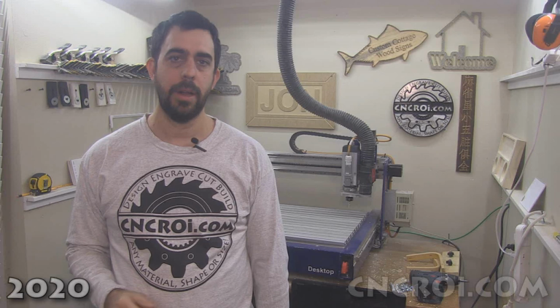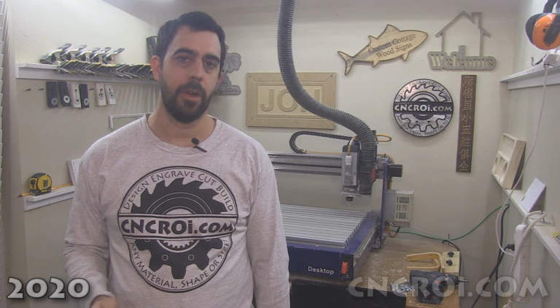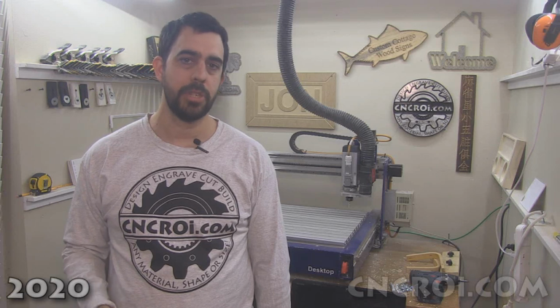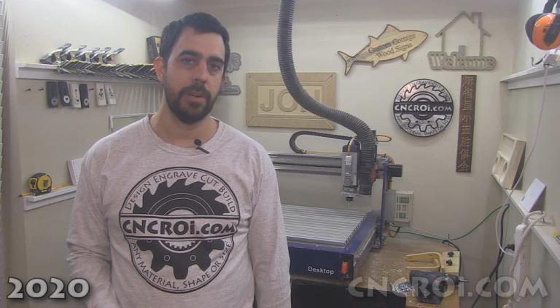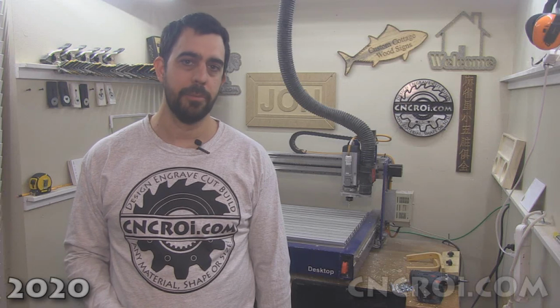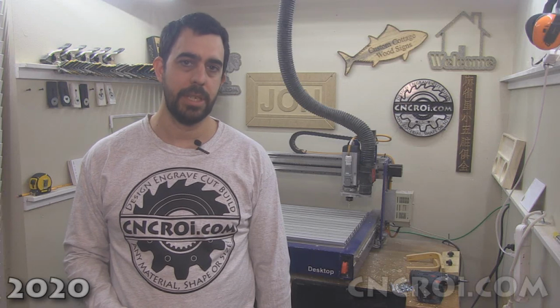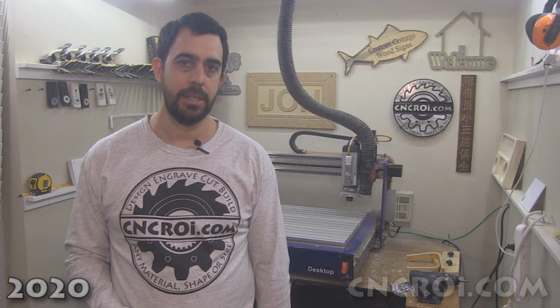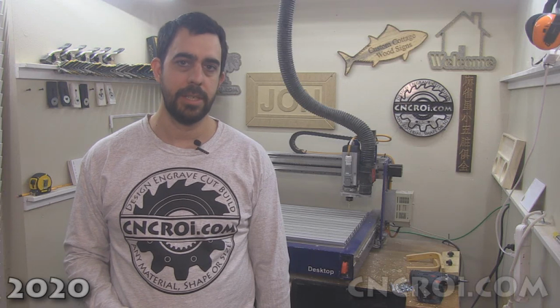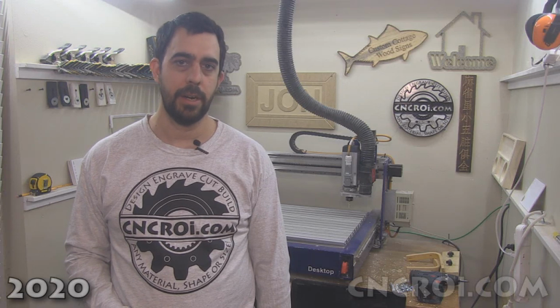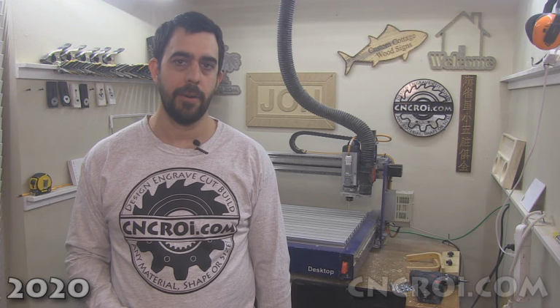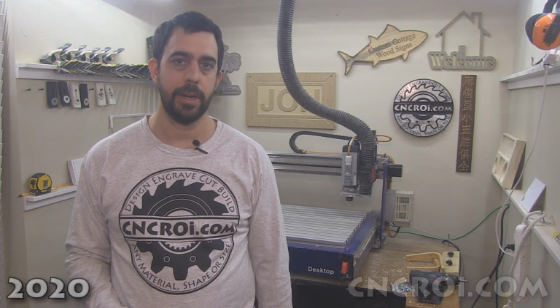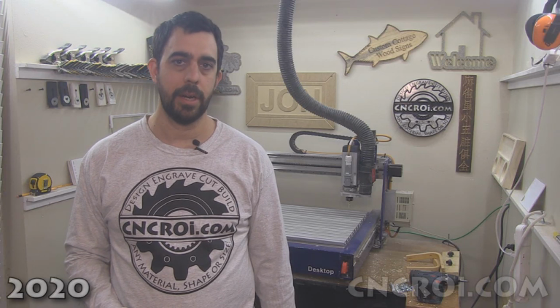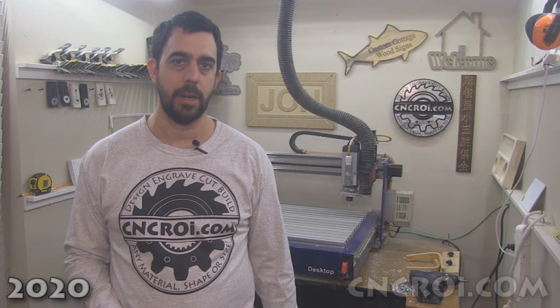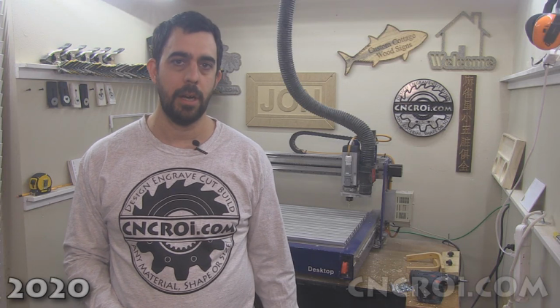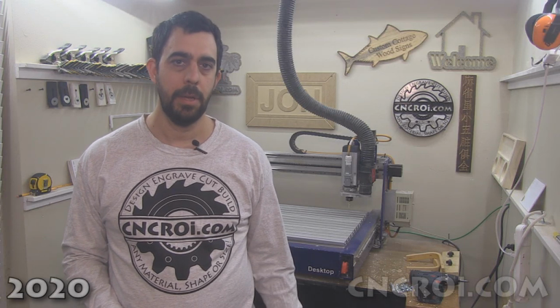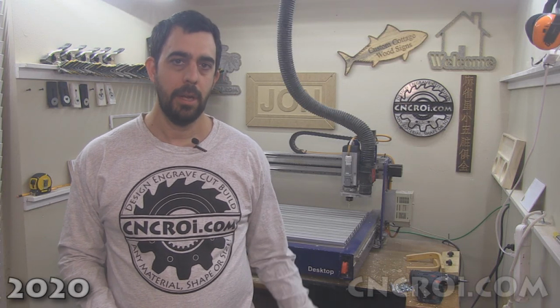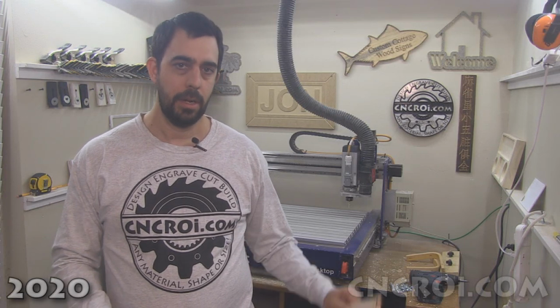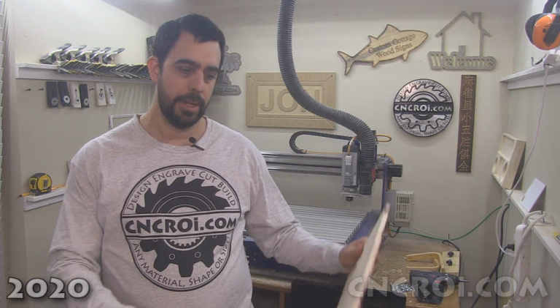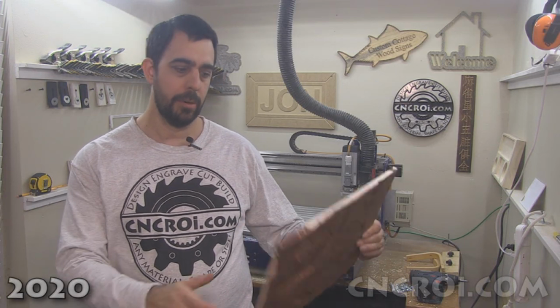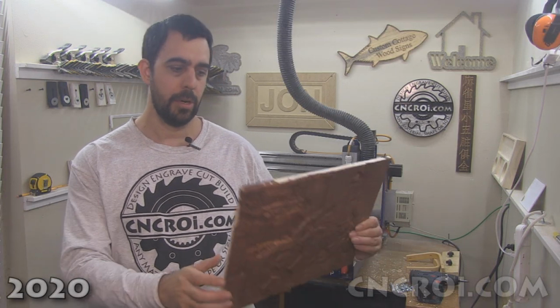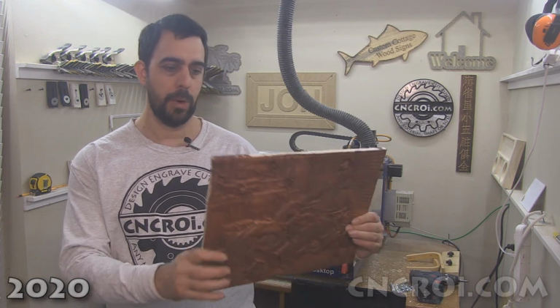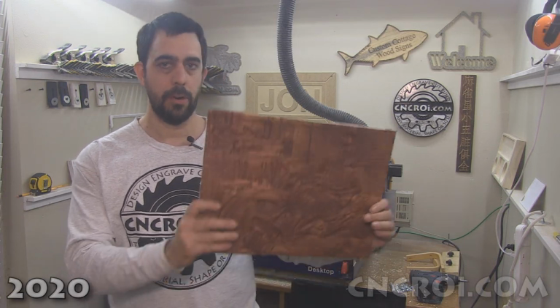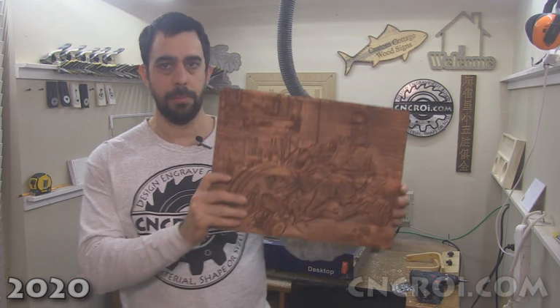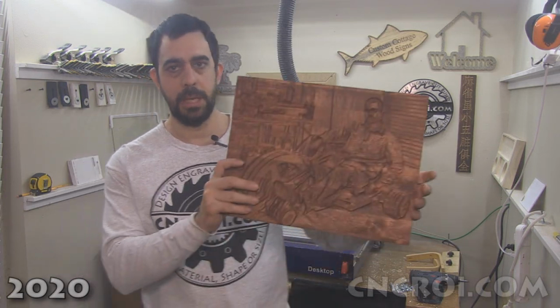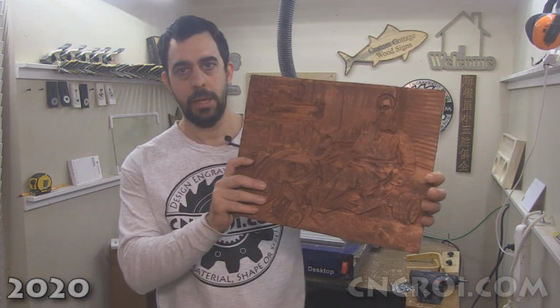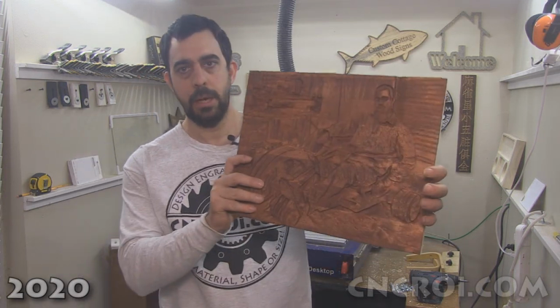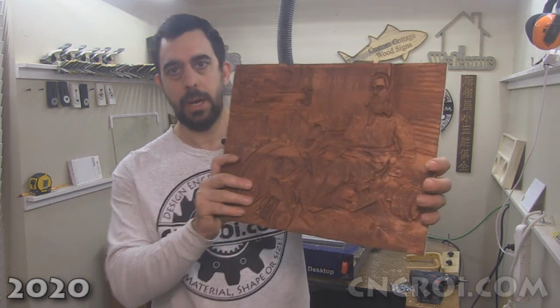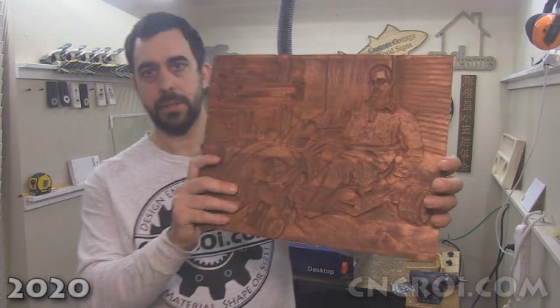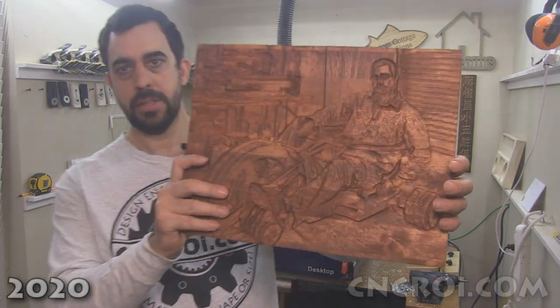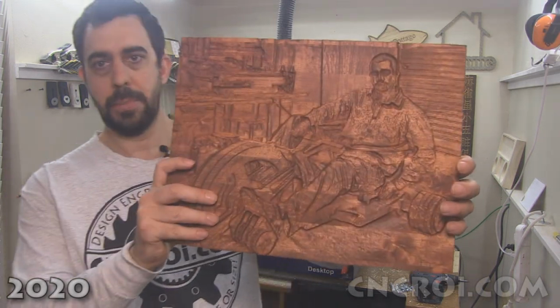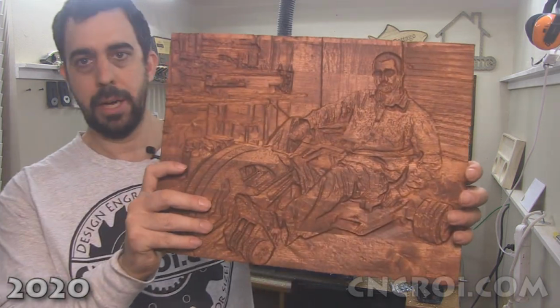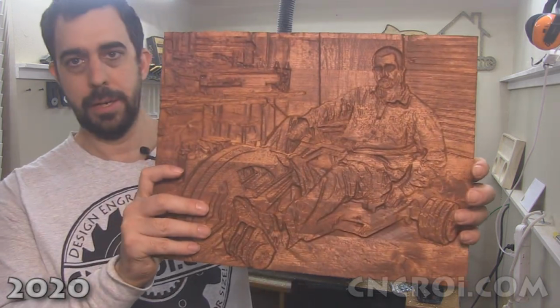Hi there, I'm John from CNCRI.com and today we're going to router me onto some pine.